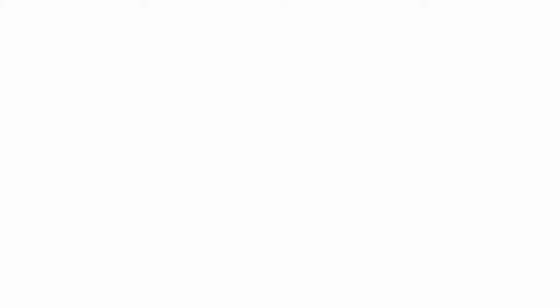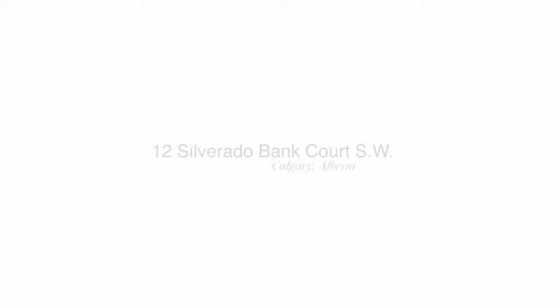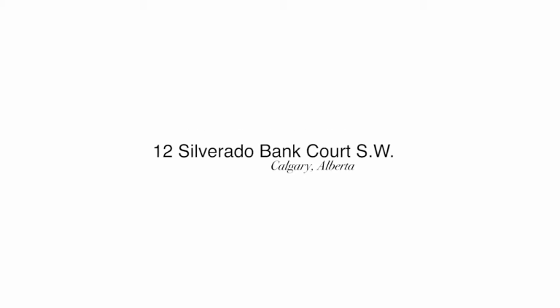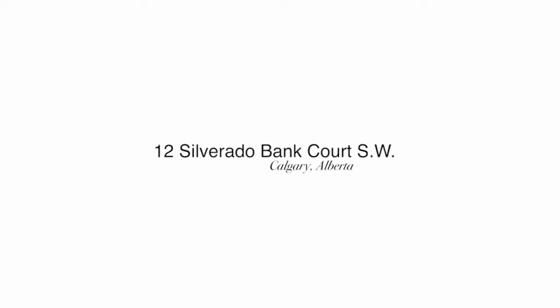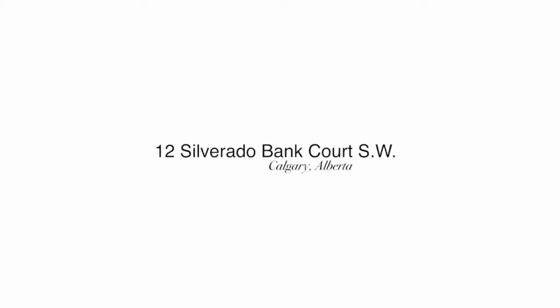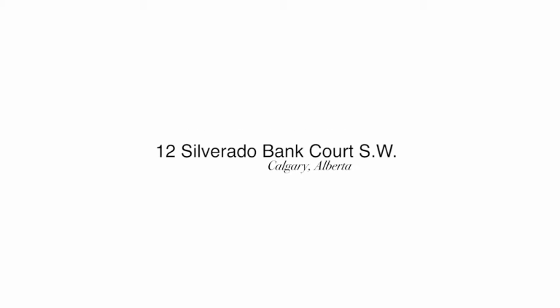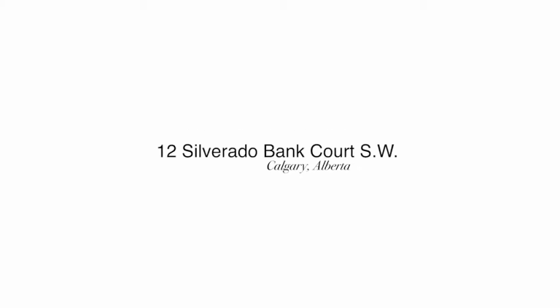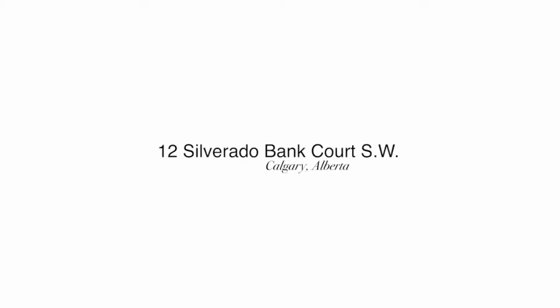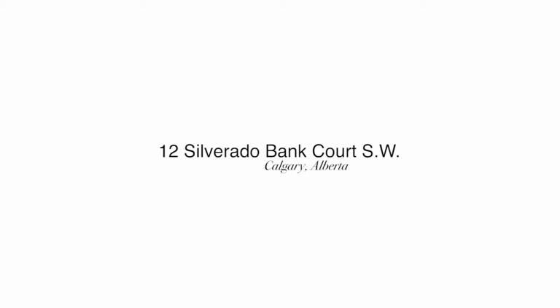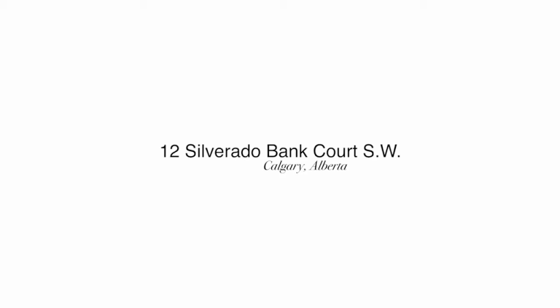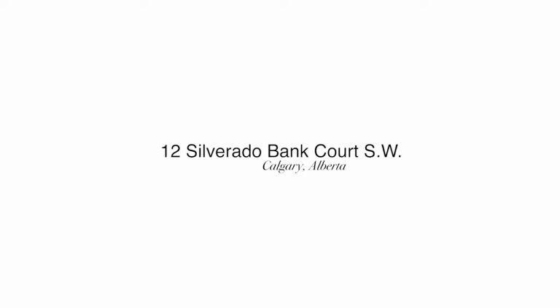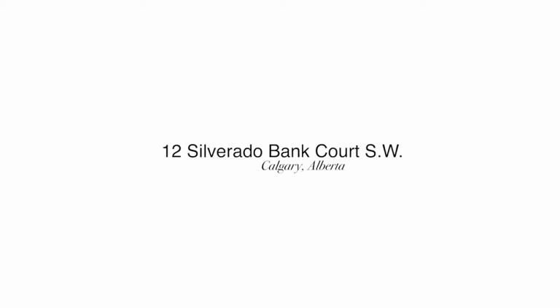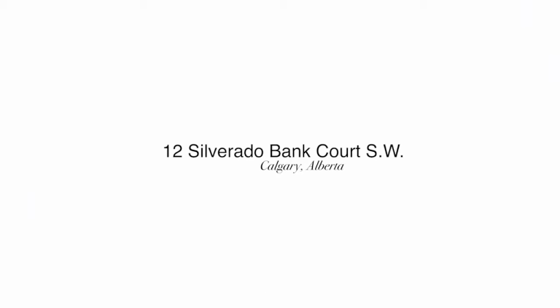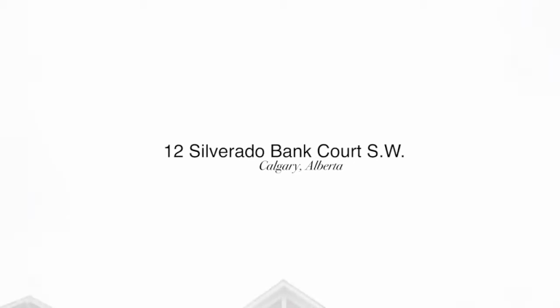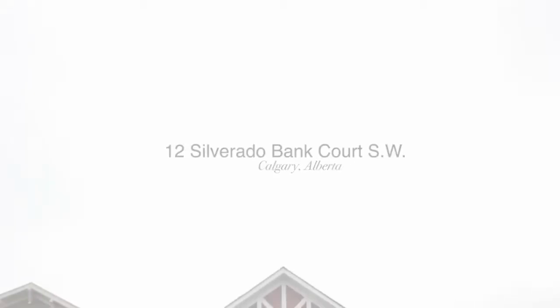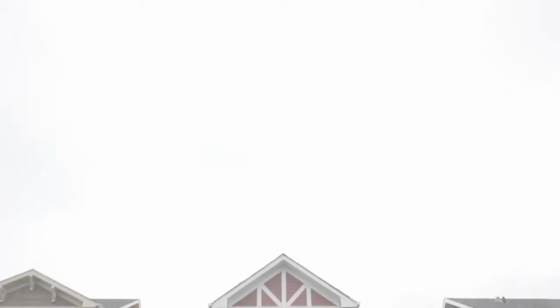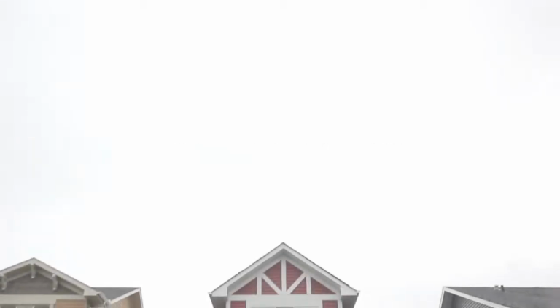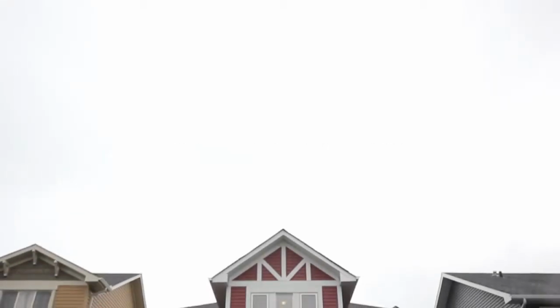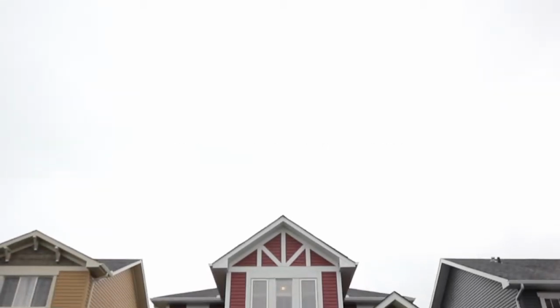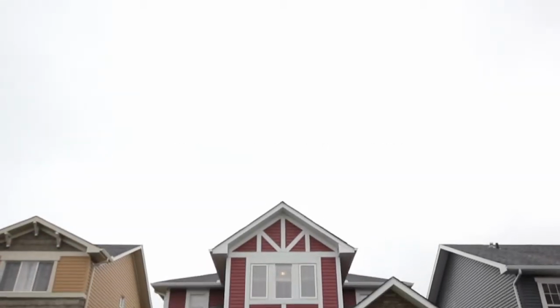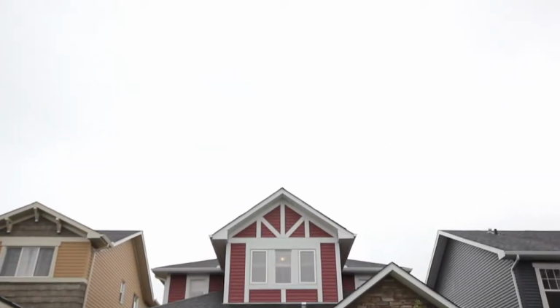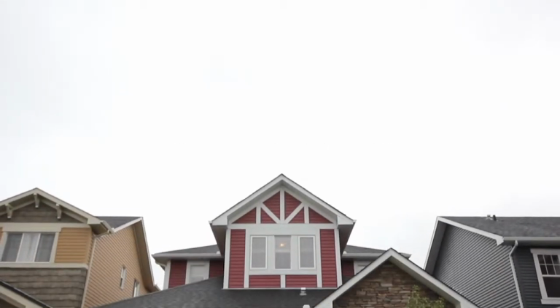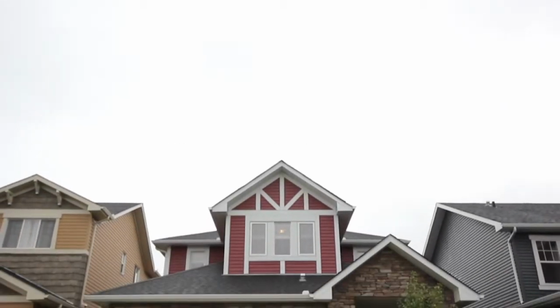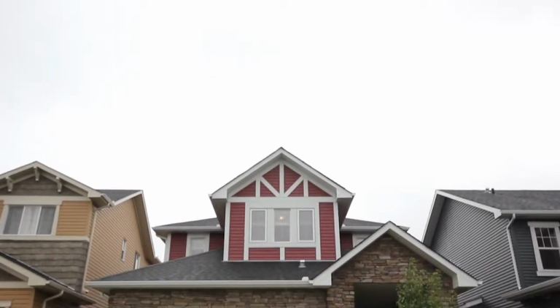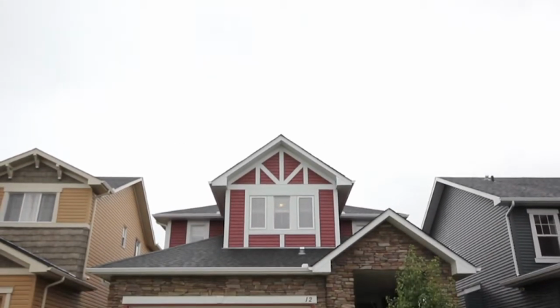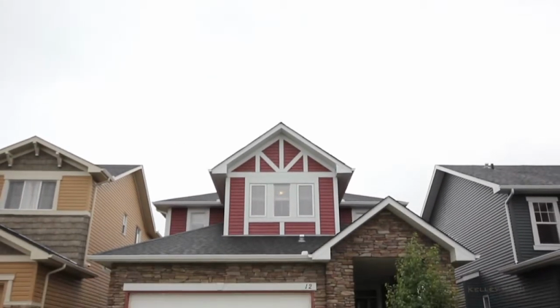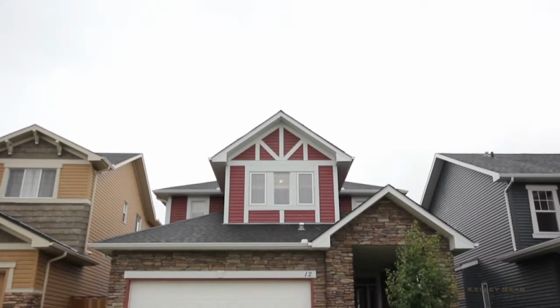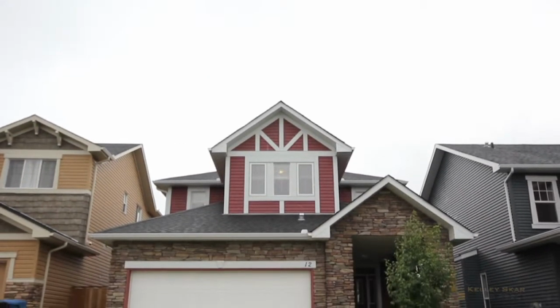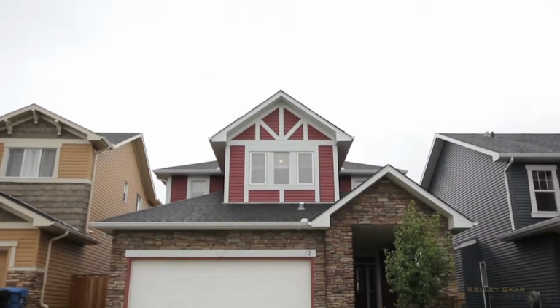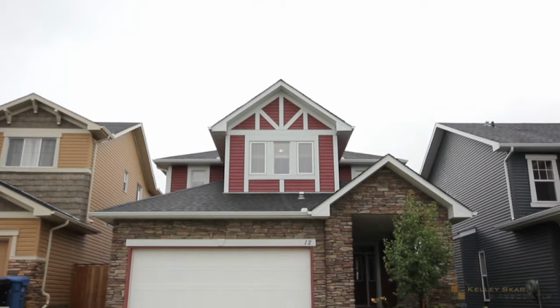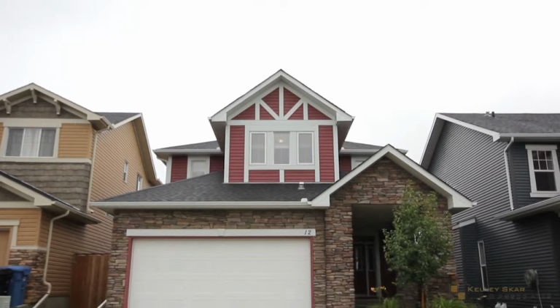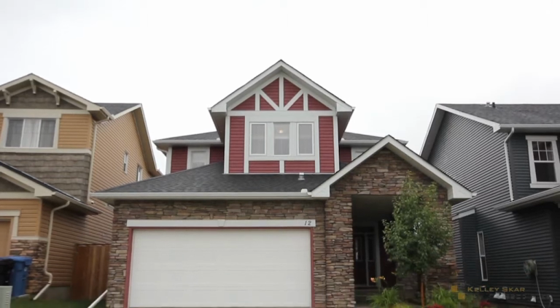Welcome to 12 Silverado Bank Court, your beautiful home situated on a desirable residential cul-de-sac.